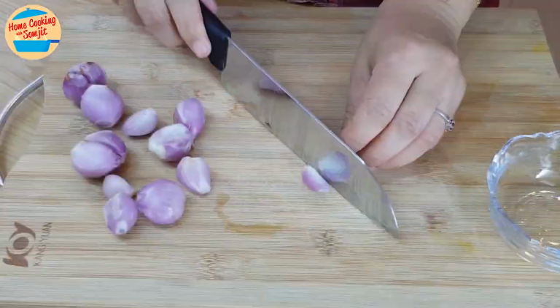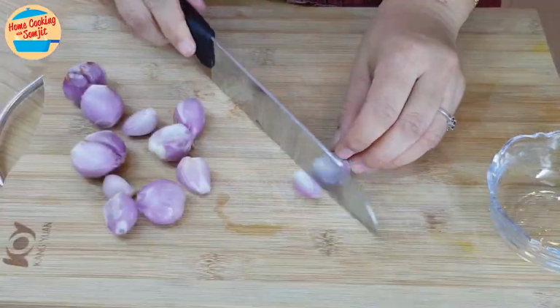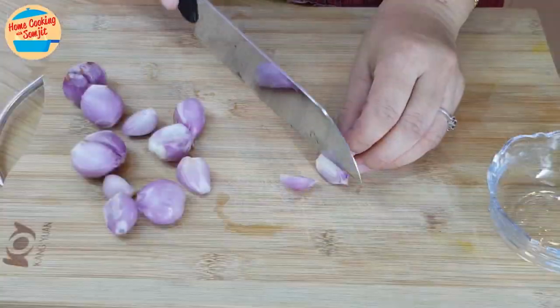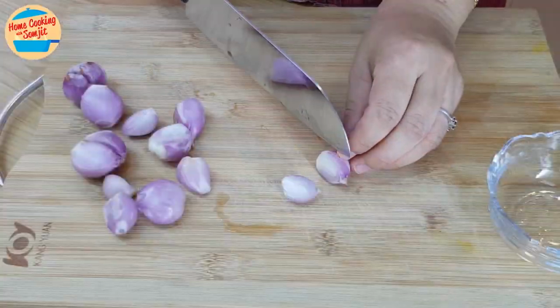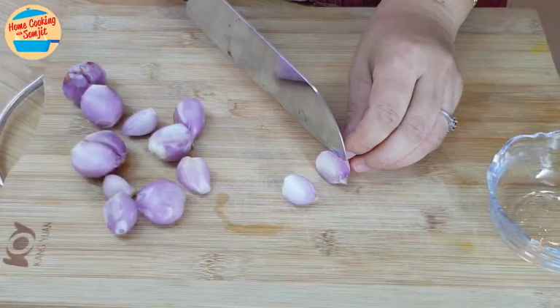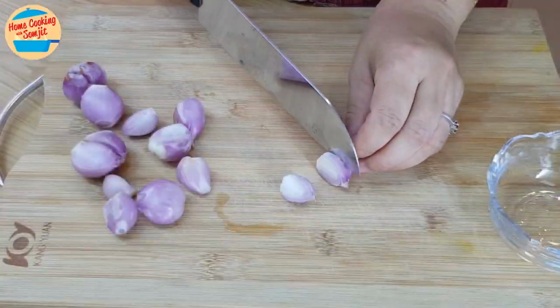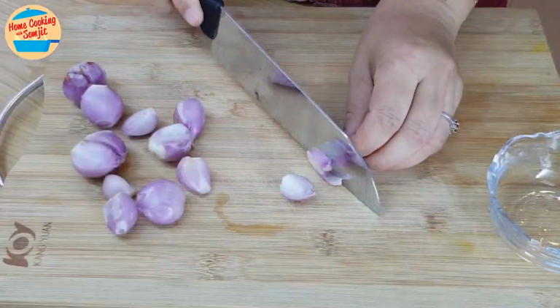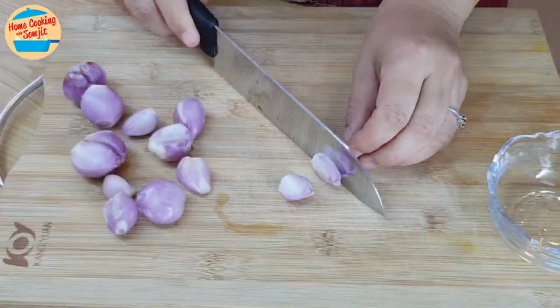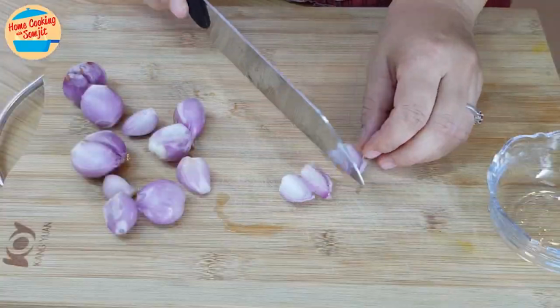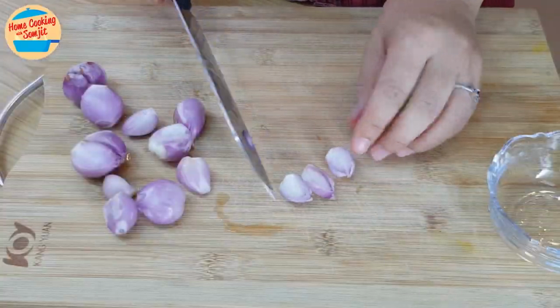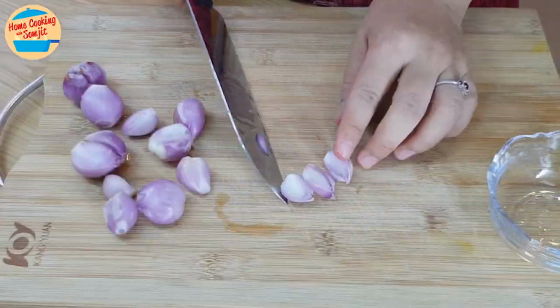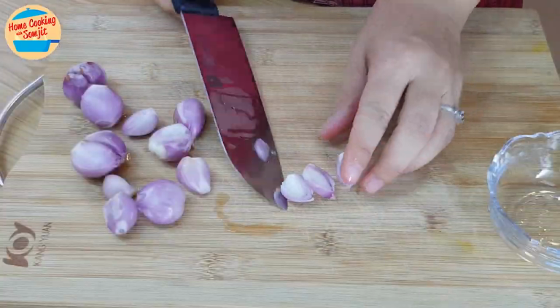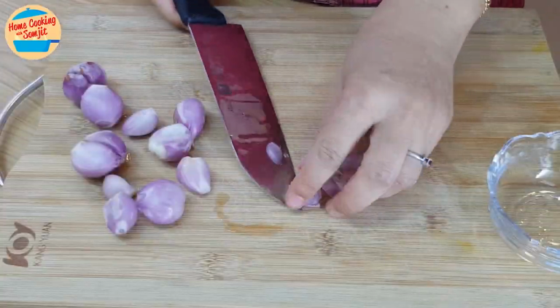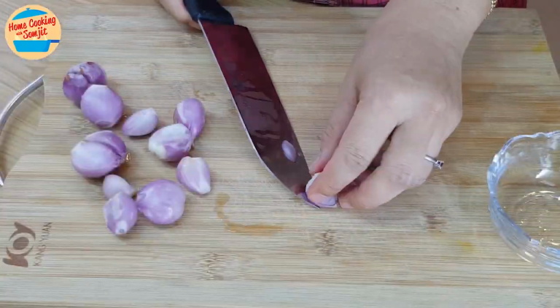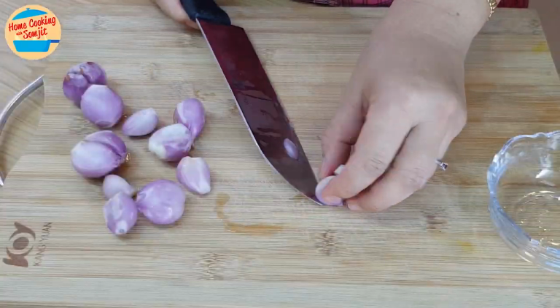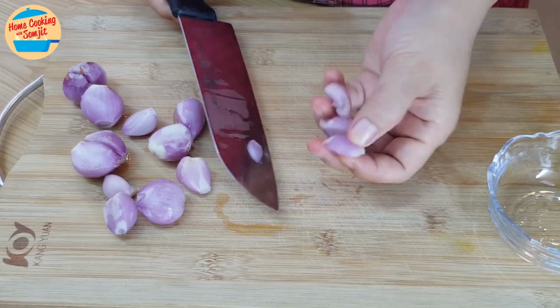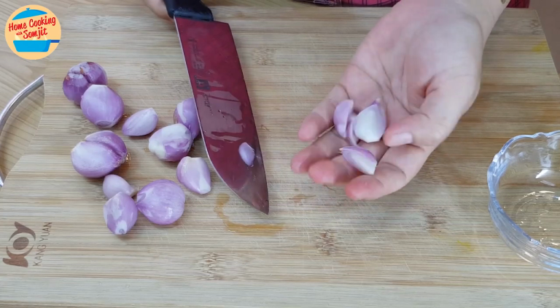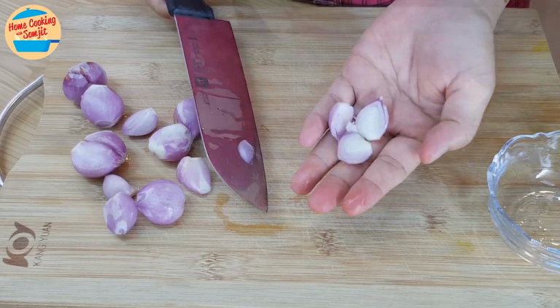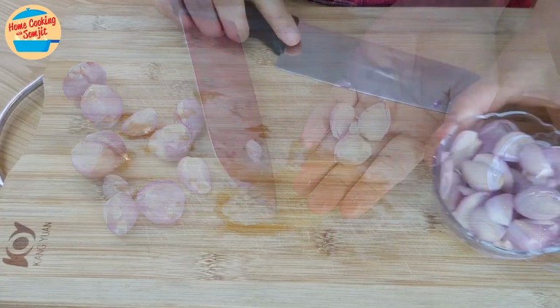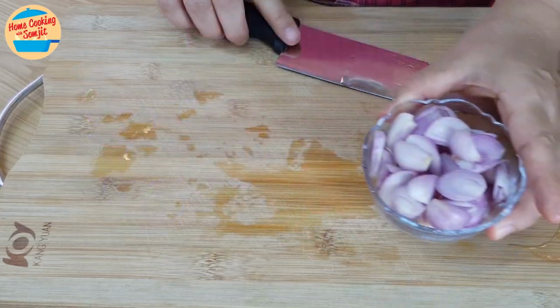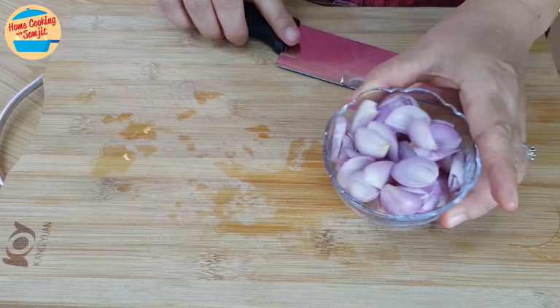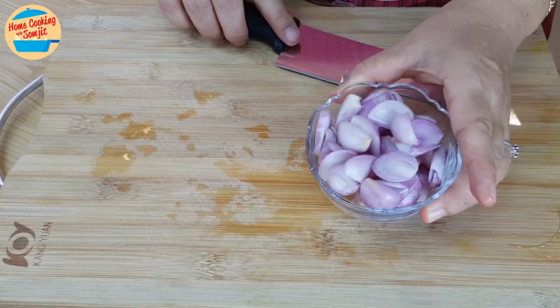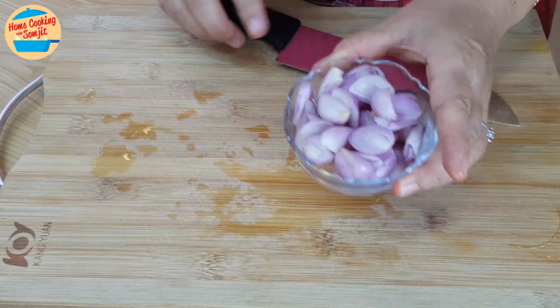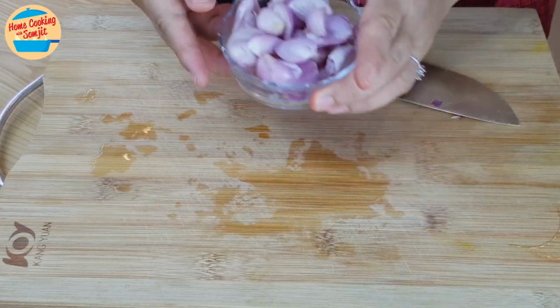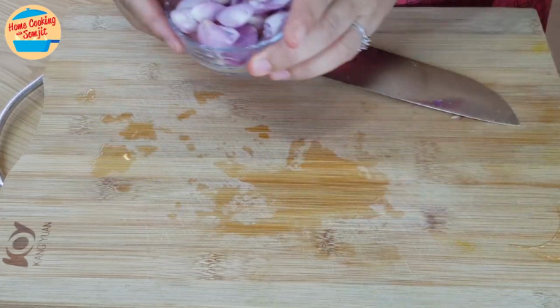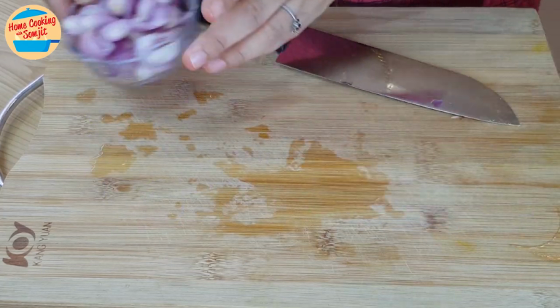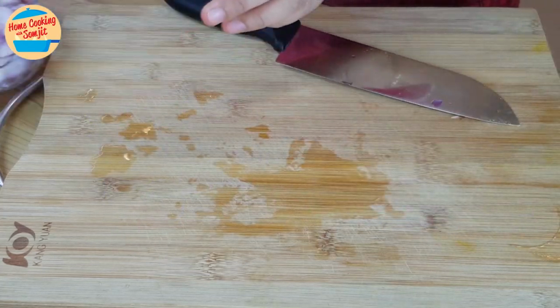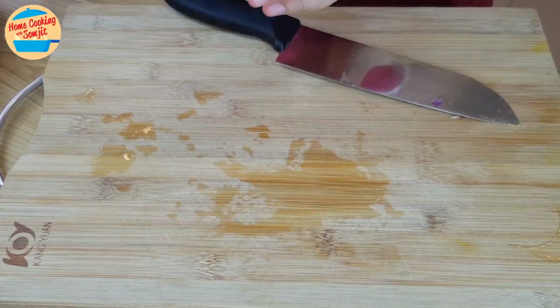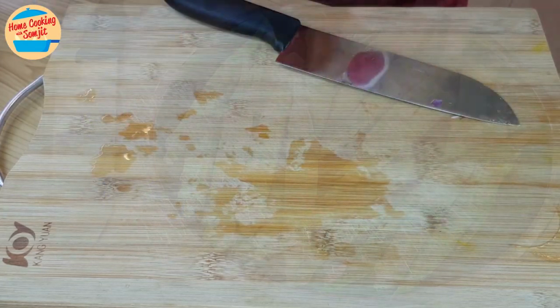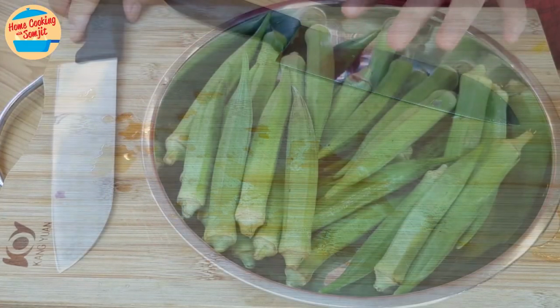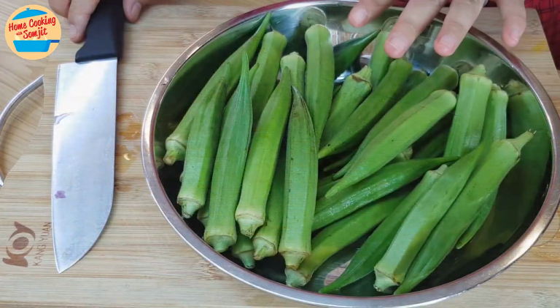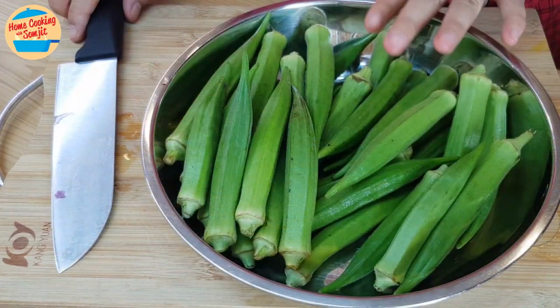Next, cut each shallot into 3 to 4 pieces. Alright, they are ready — leave it aside.